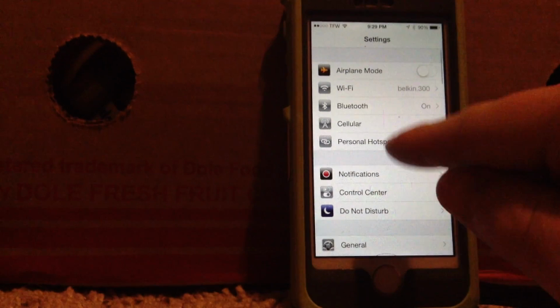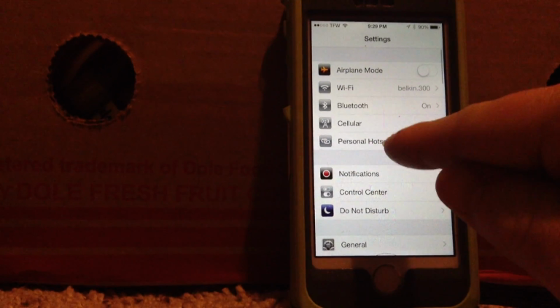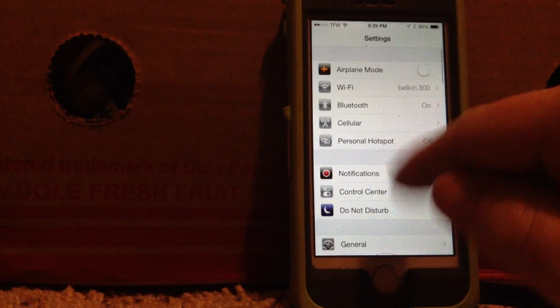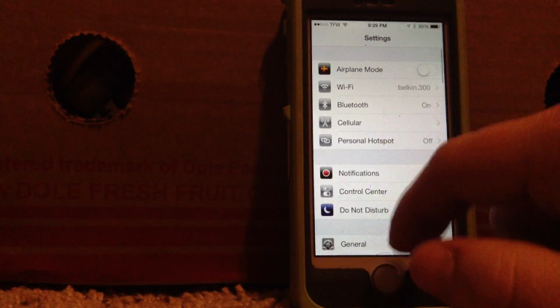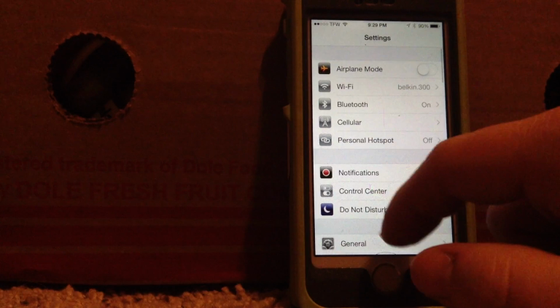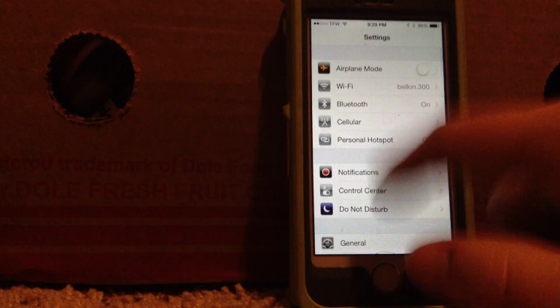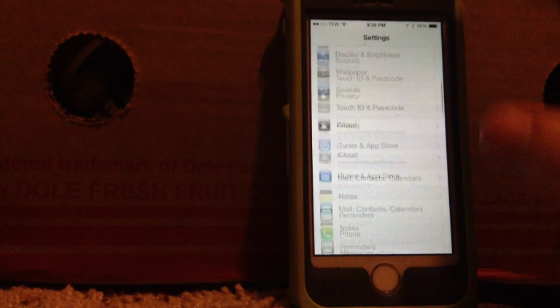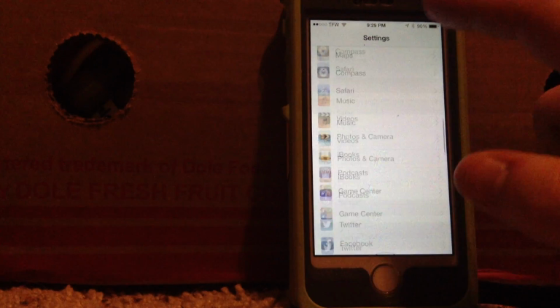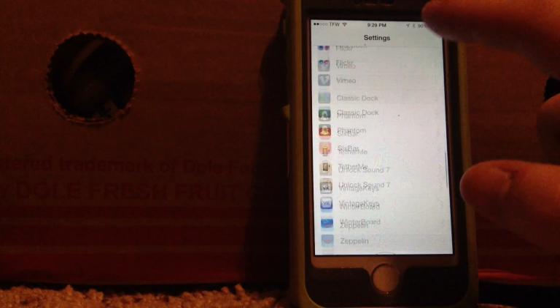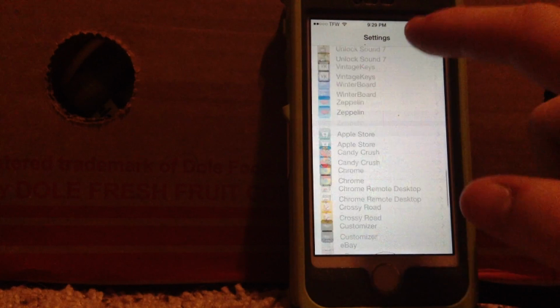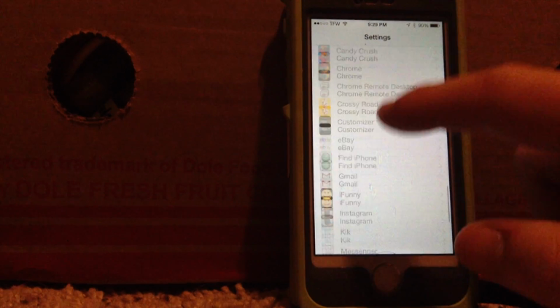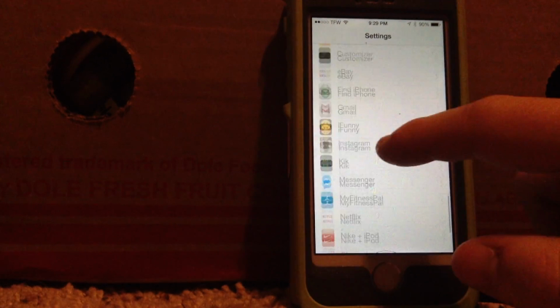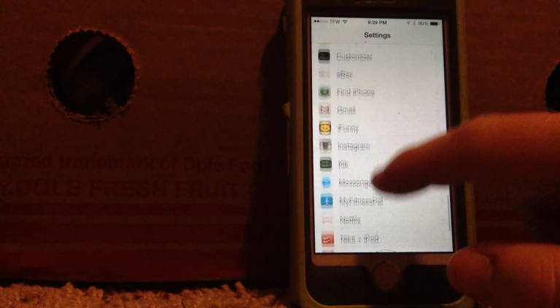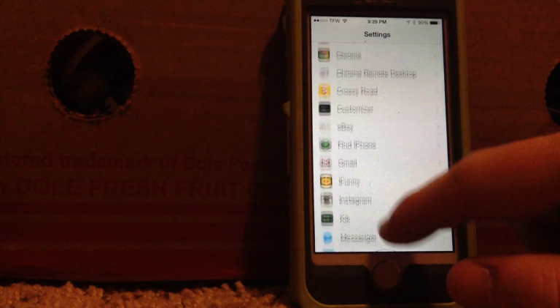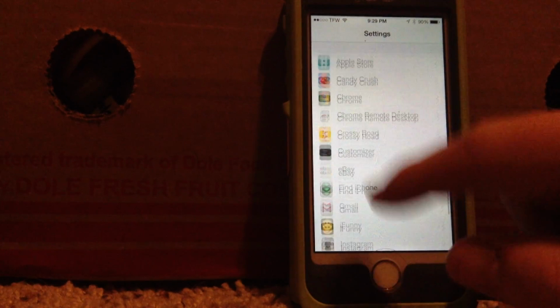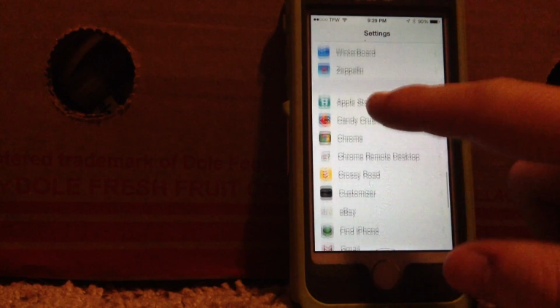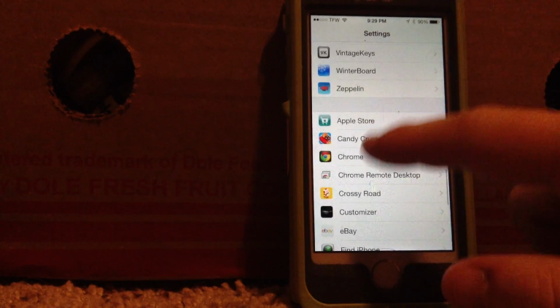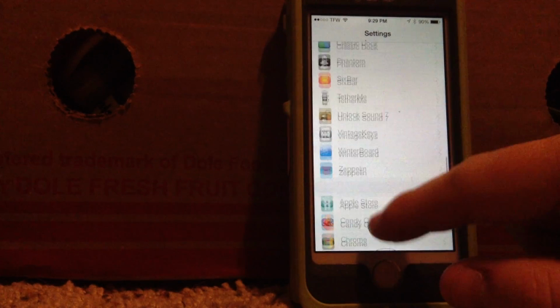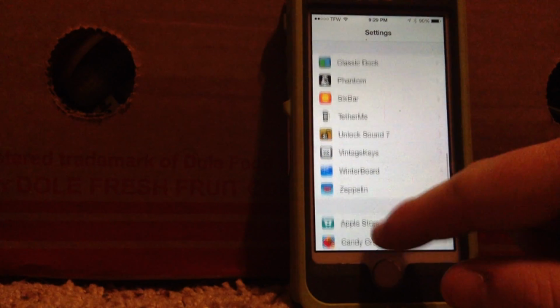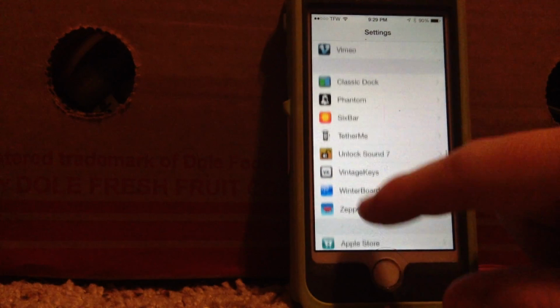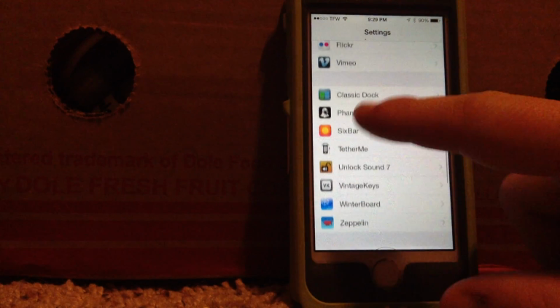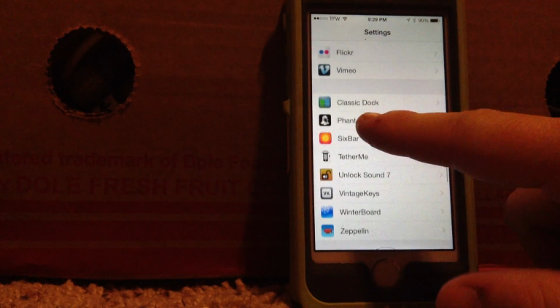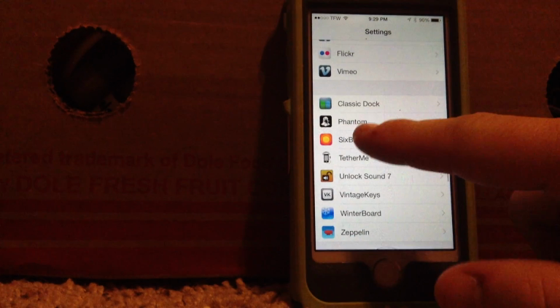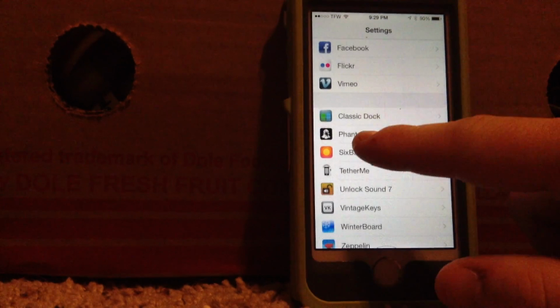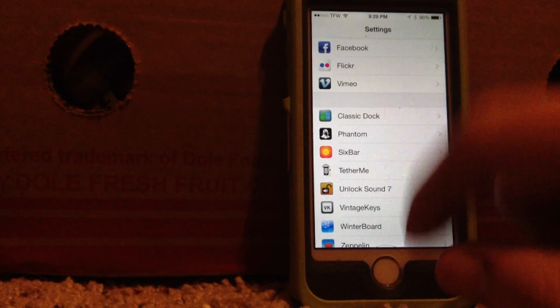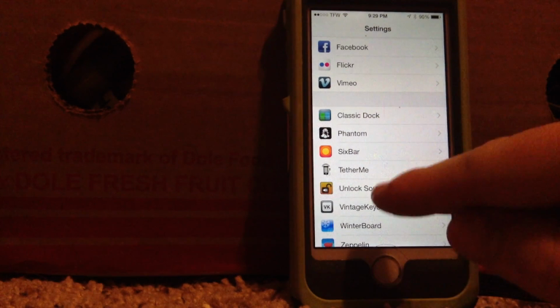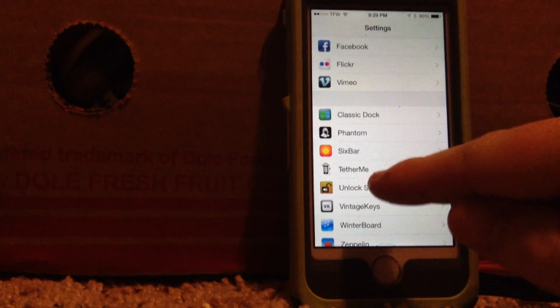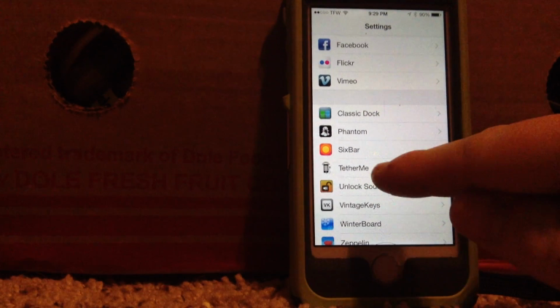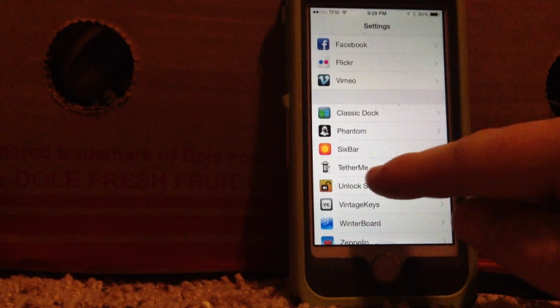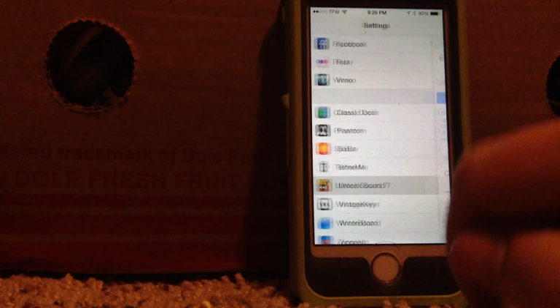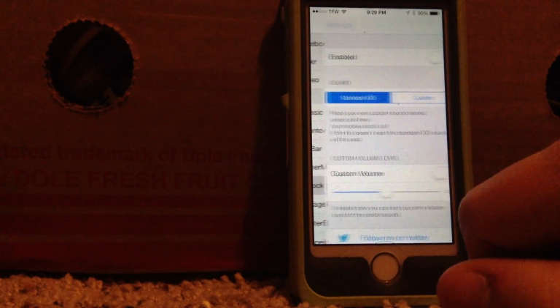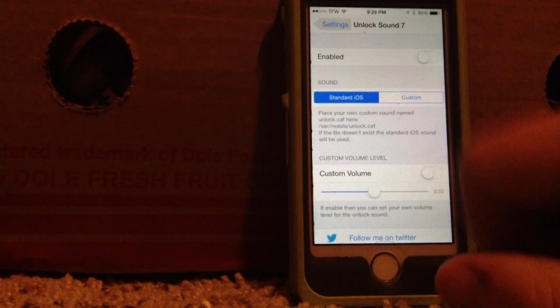And then you'll have to enable Personal Hotspot from here, and then it'll appear here. Now if you slide down, you'll have this option here.